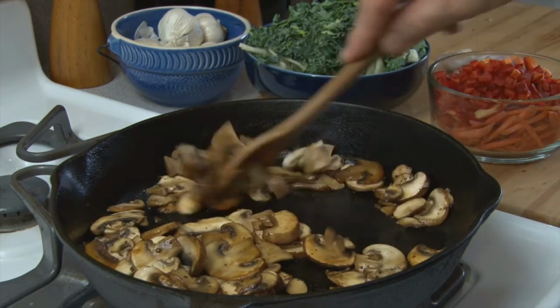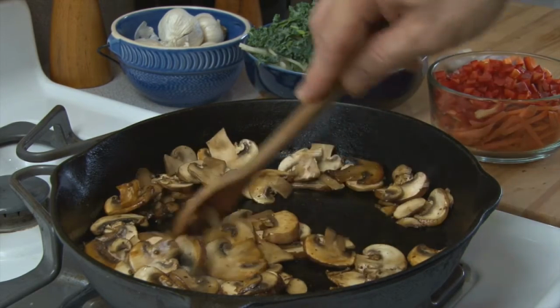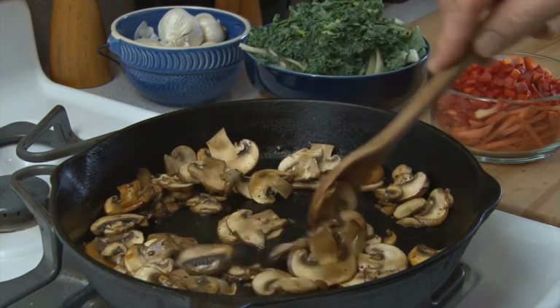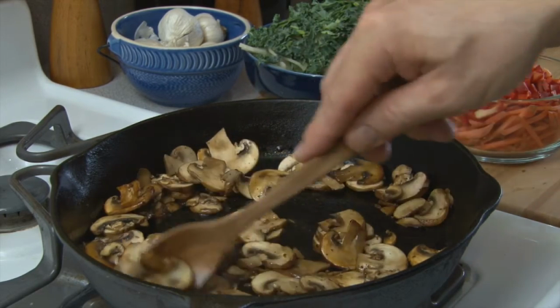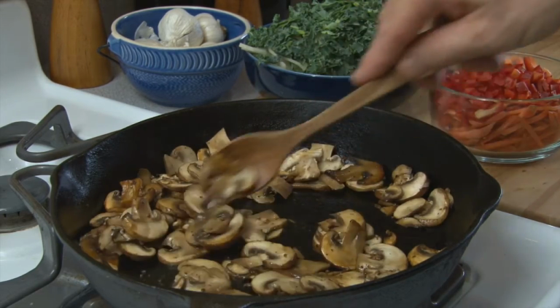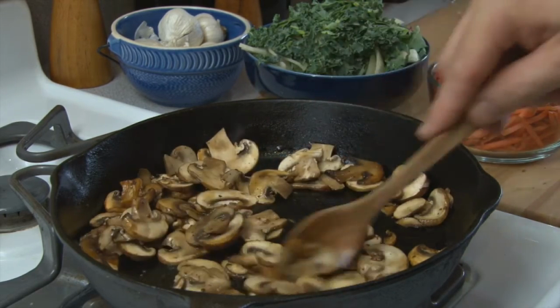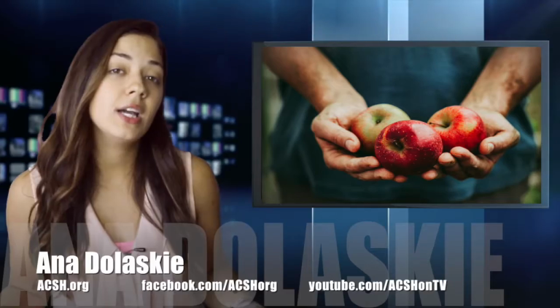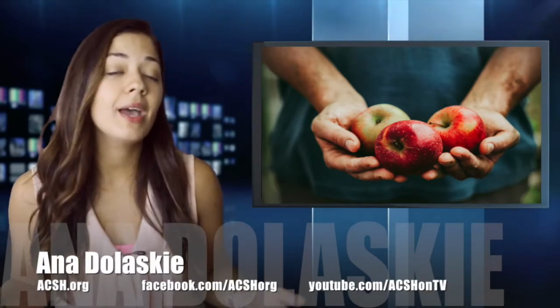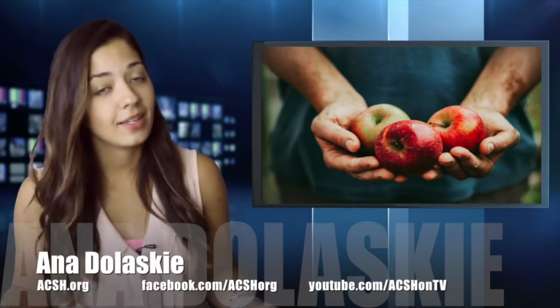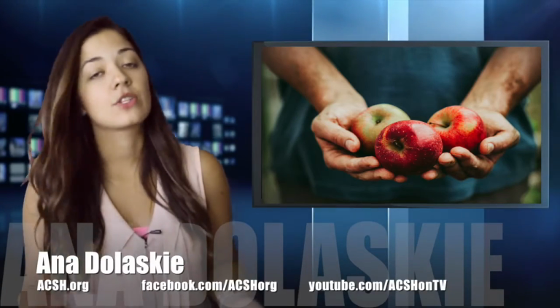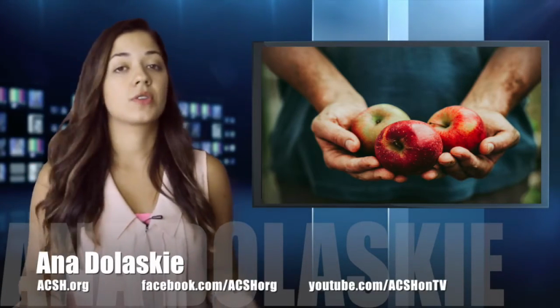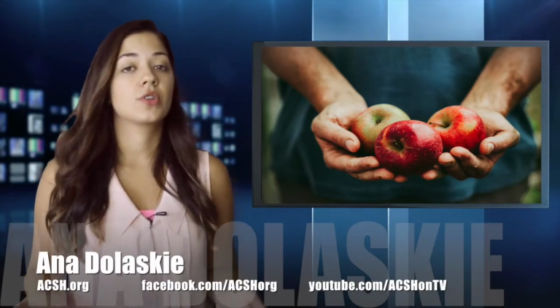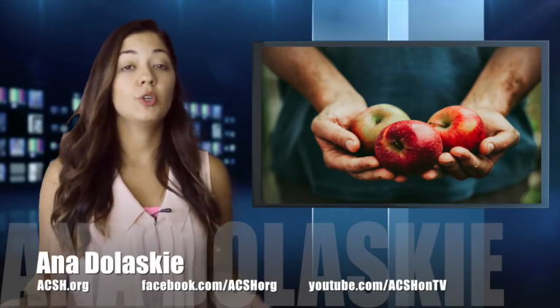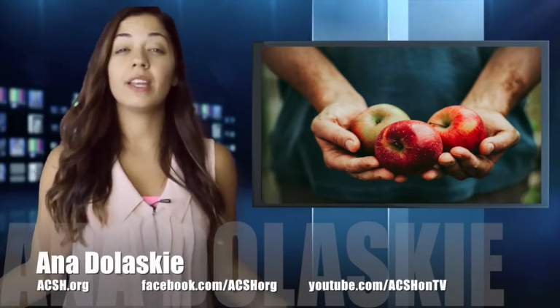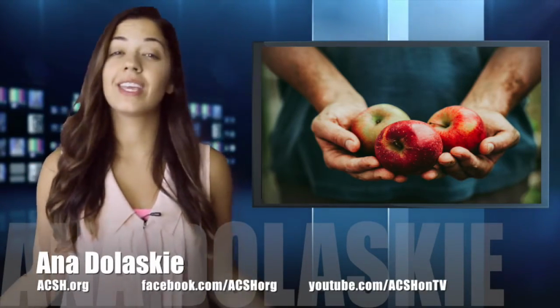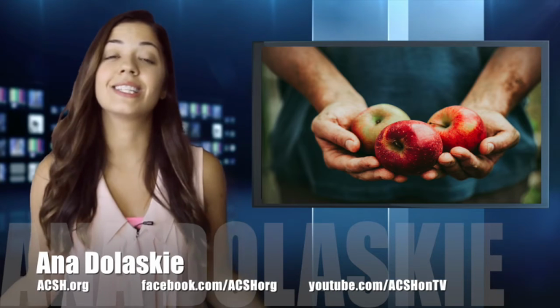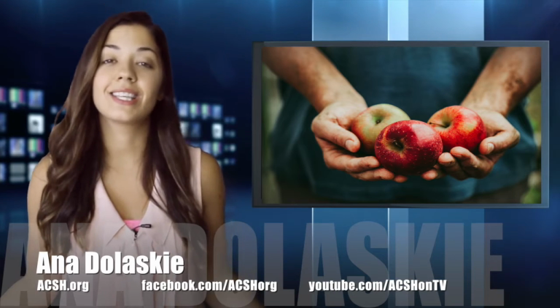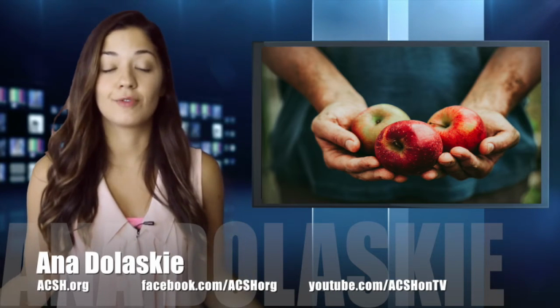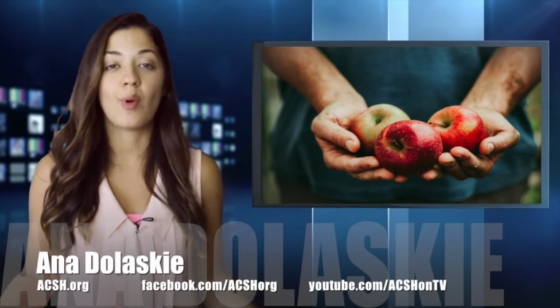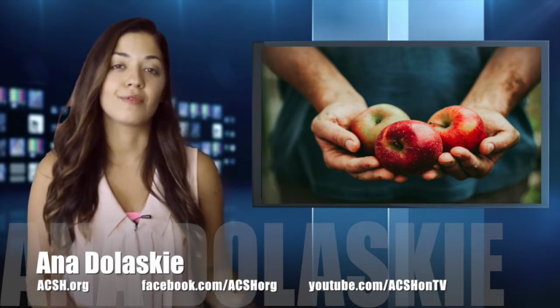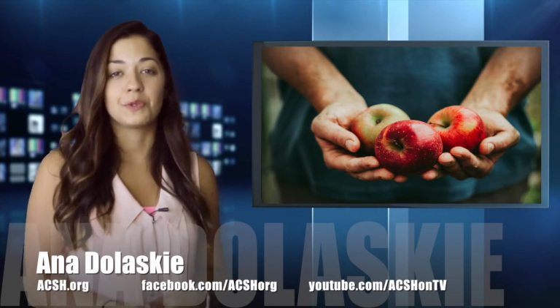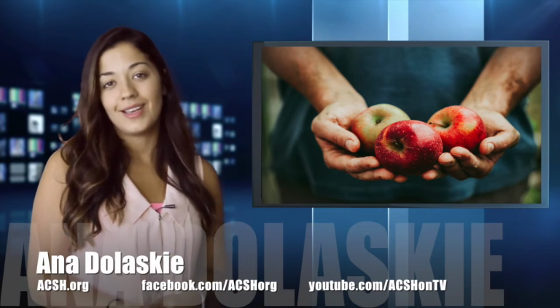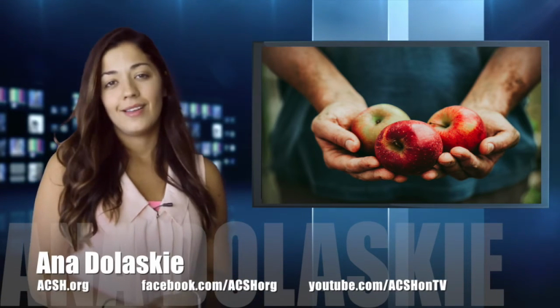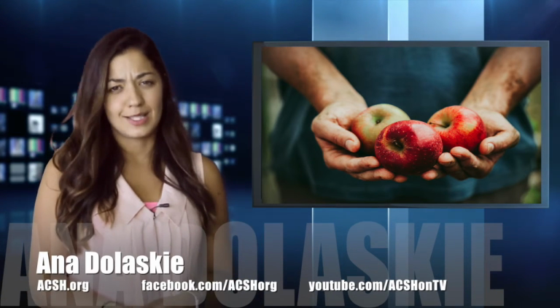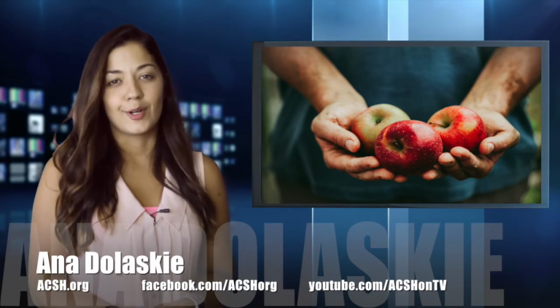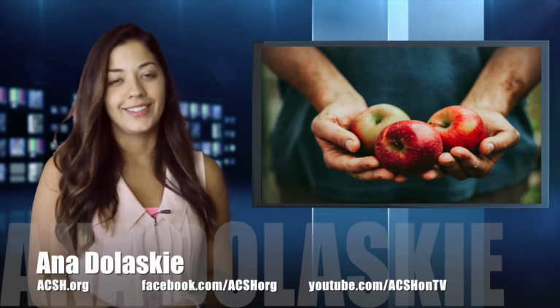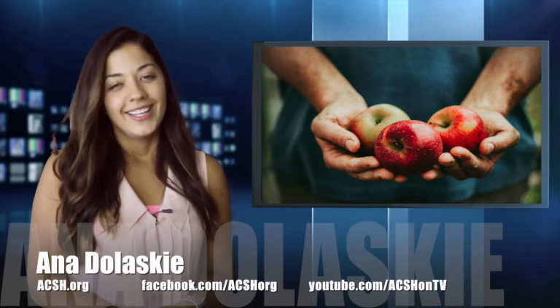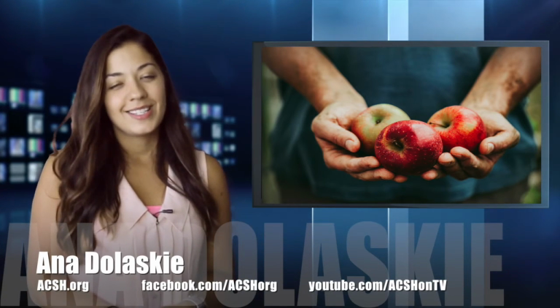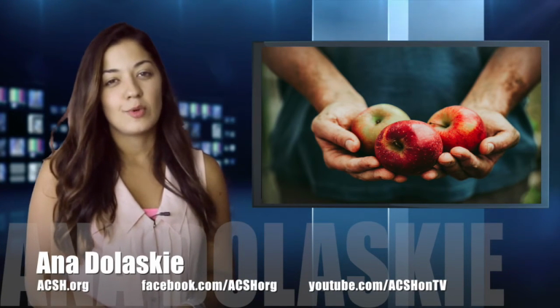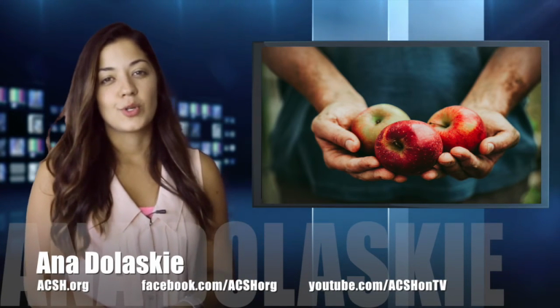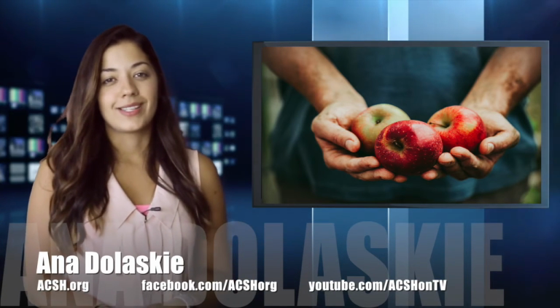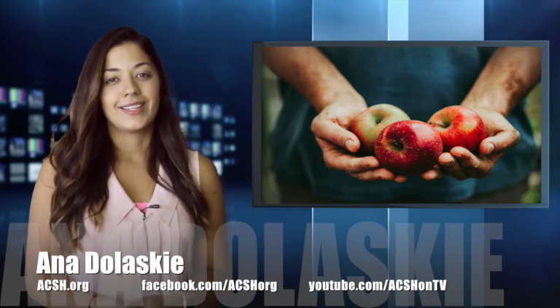And here's the kicker: most of the time, at the cash register, you might even get a discount for spotty fruits. That's a bargain.